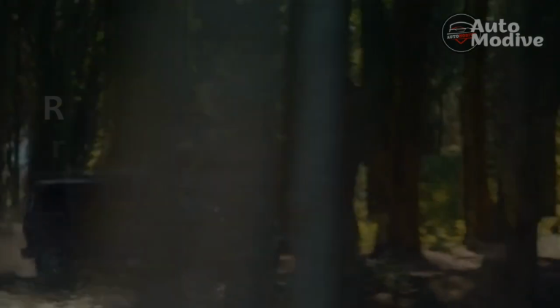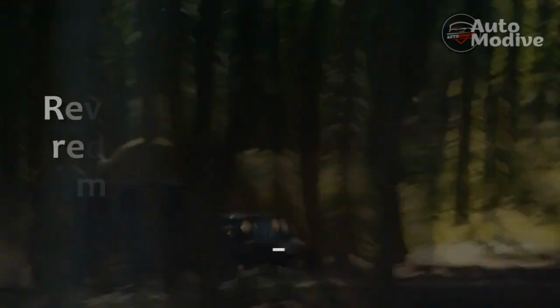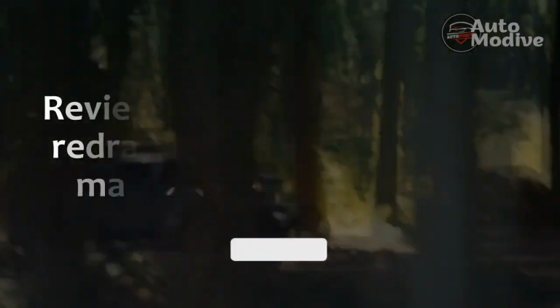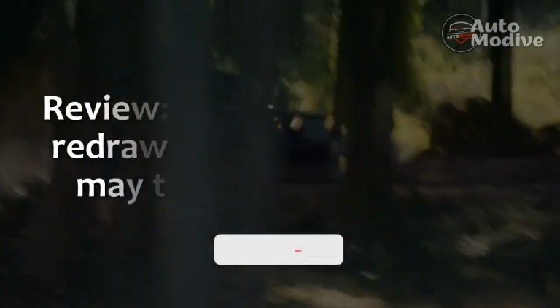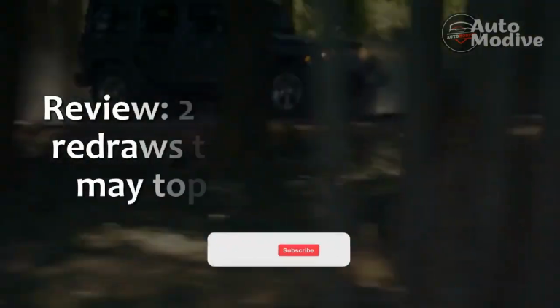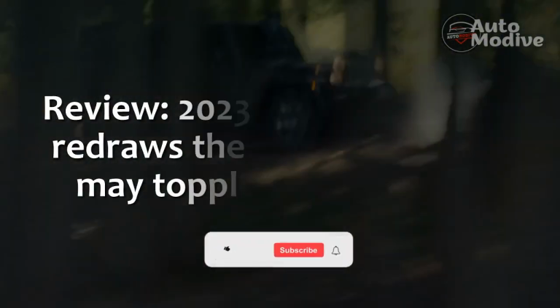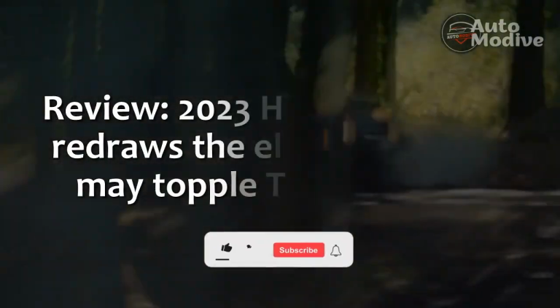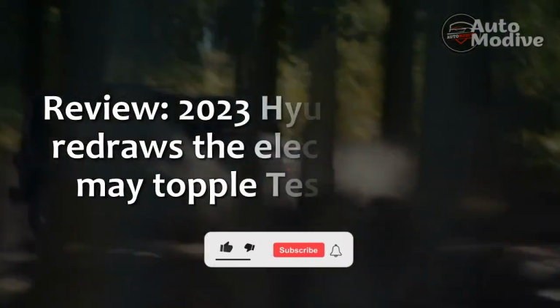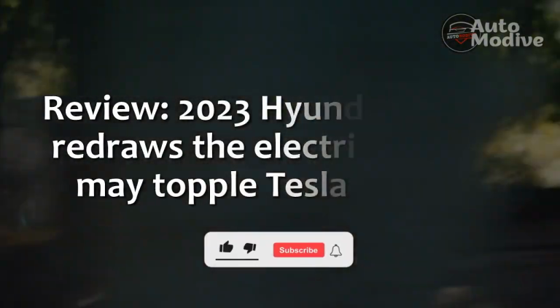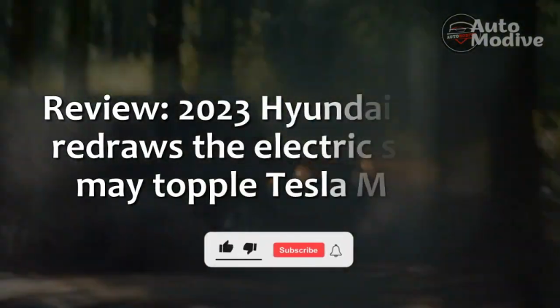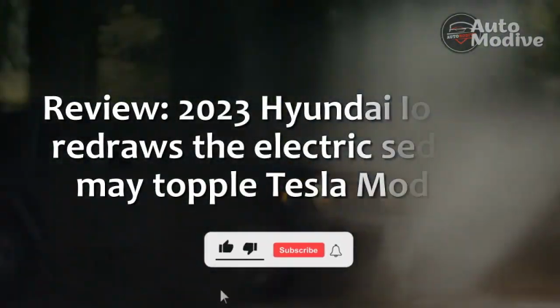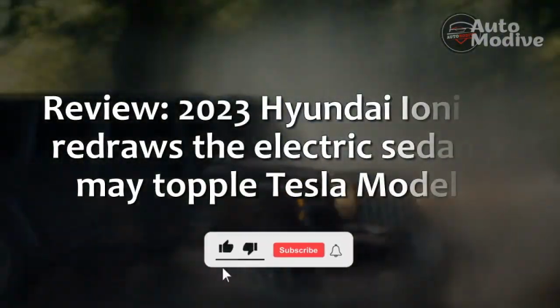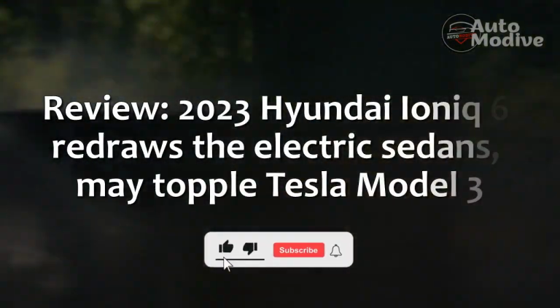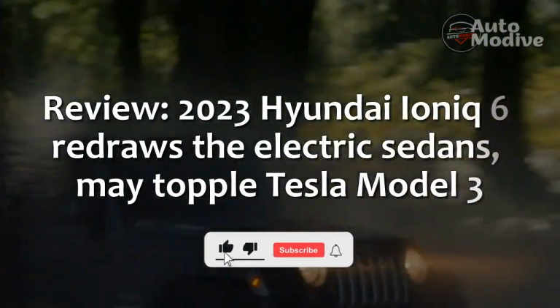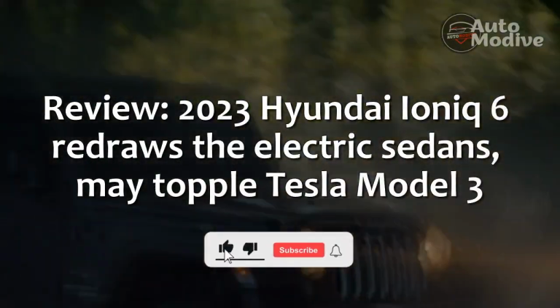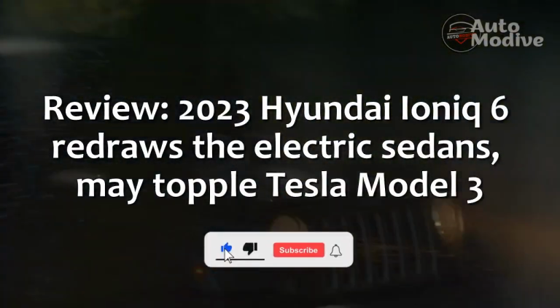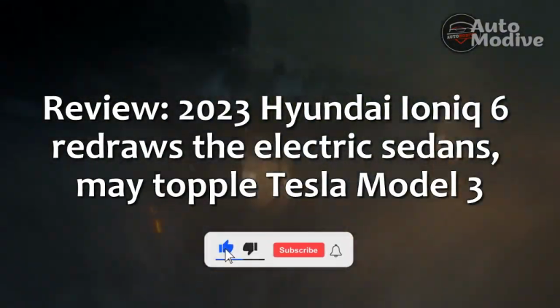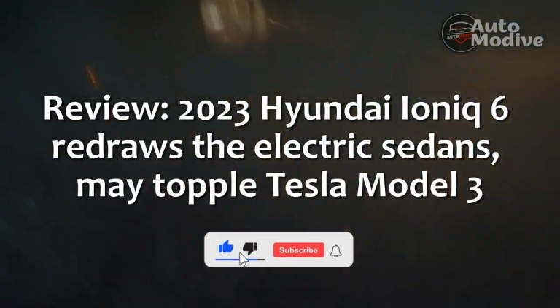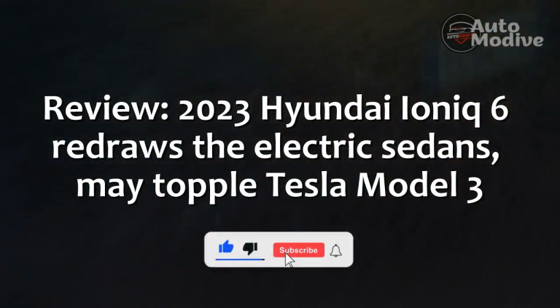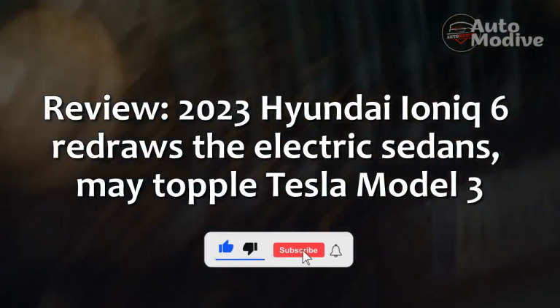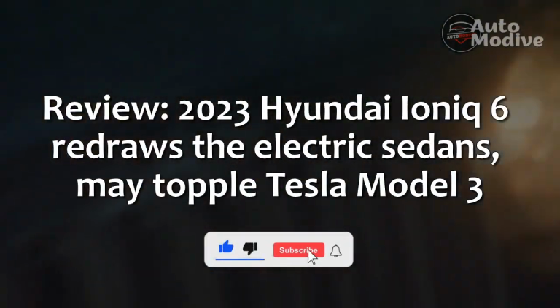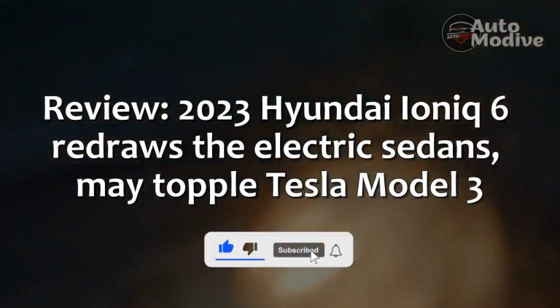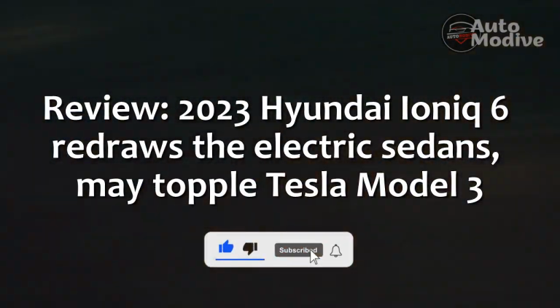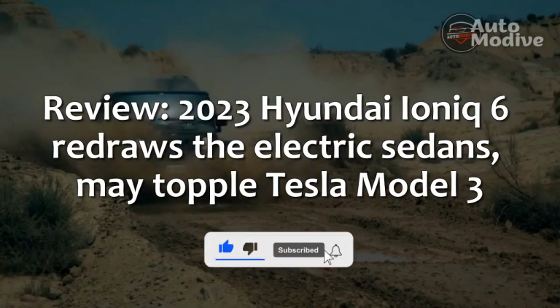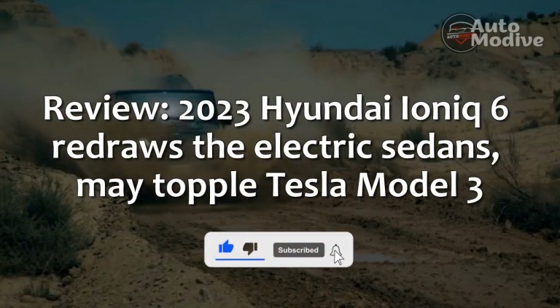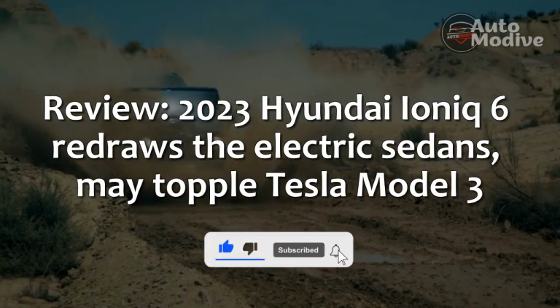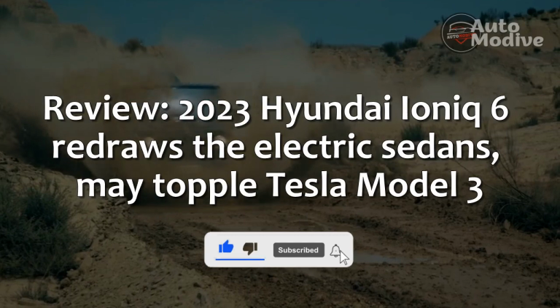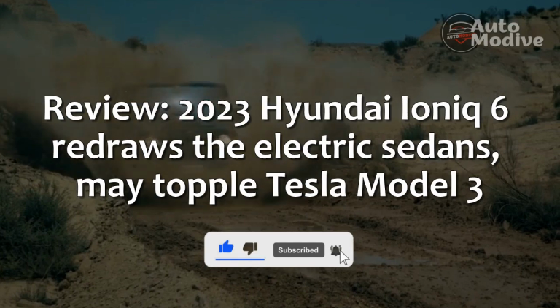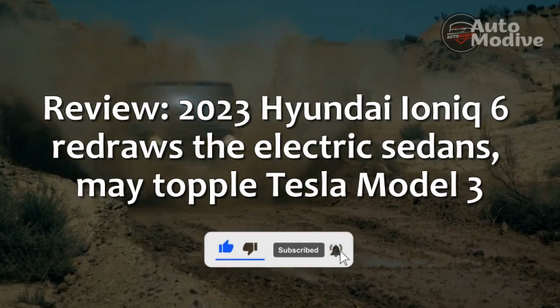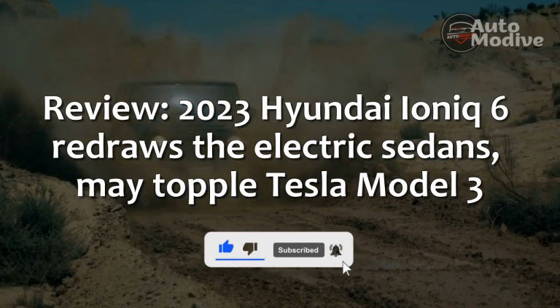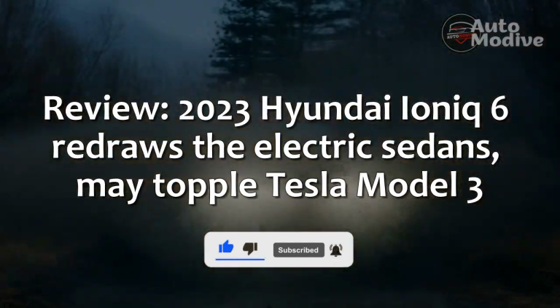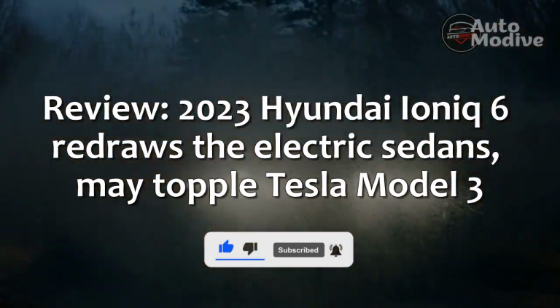Review: 2023 Hyundai Ioniq 6 redraws the electric sedan, and may topple the Tesla Model 3.